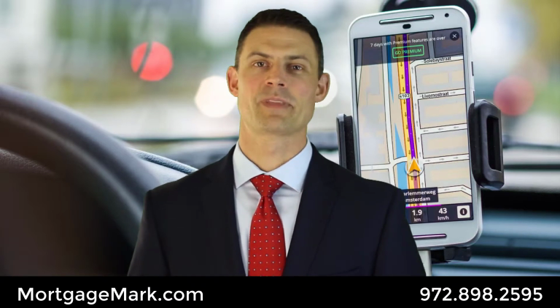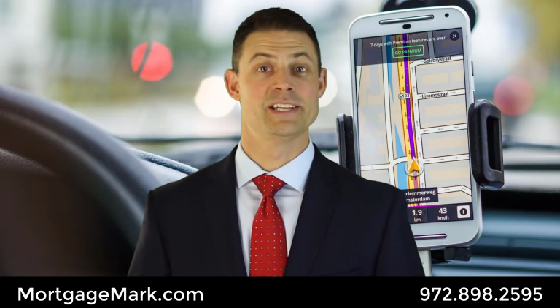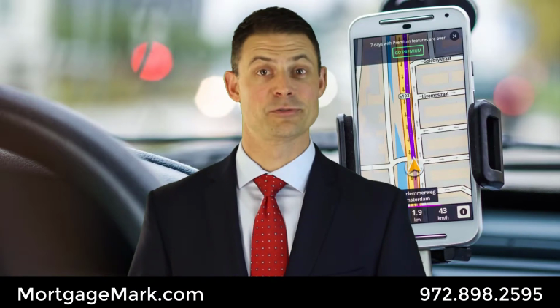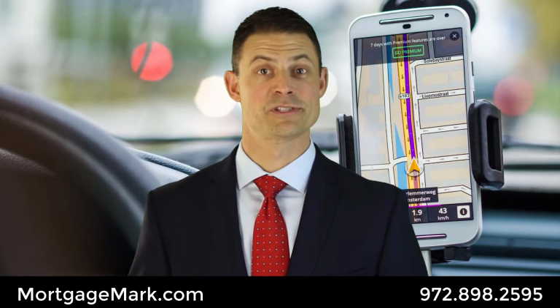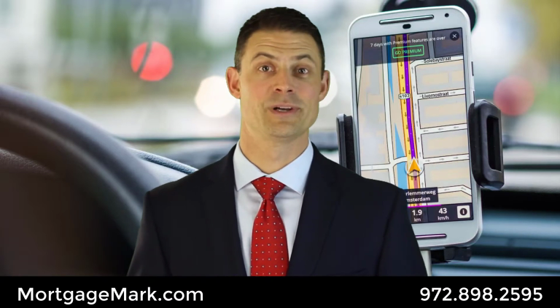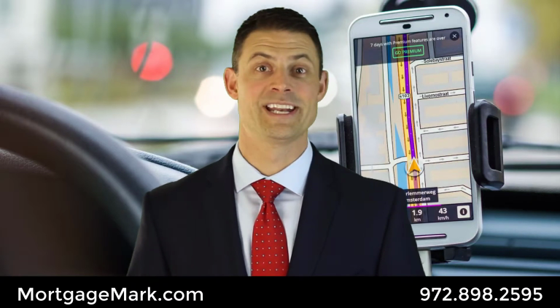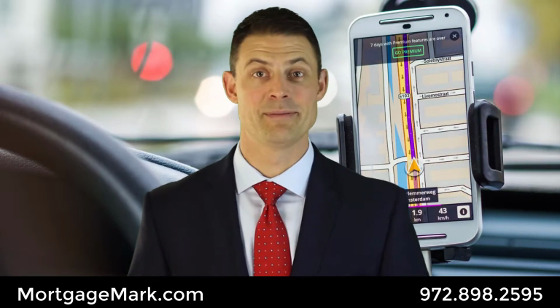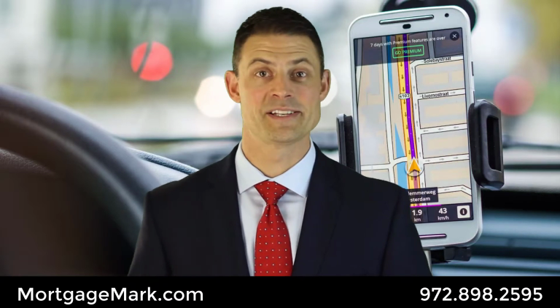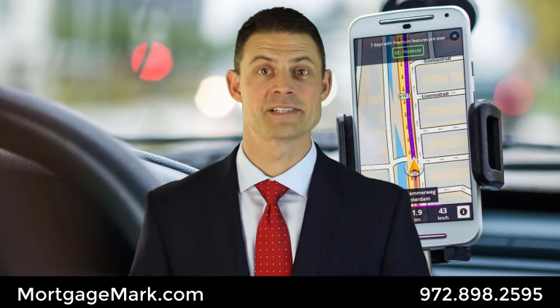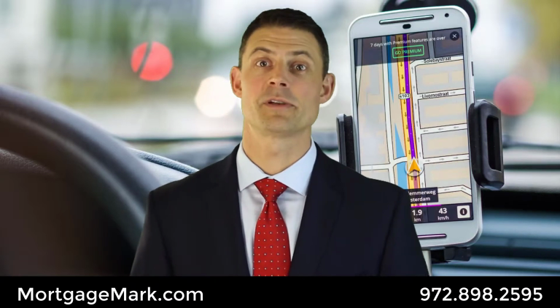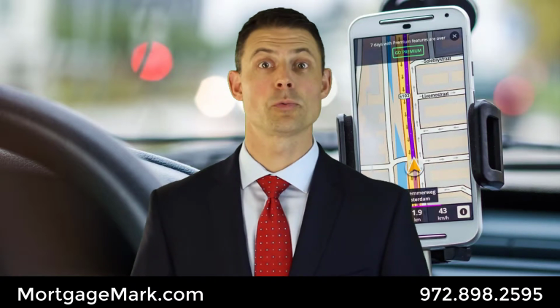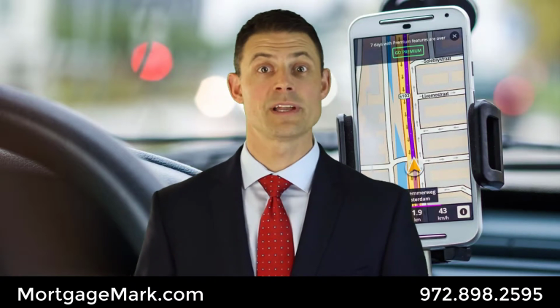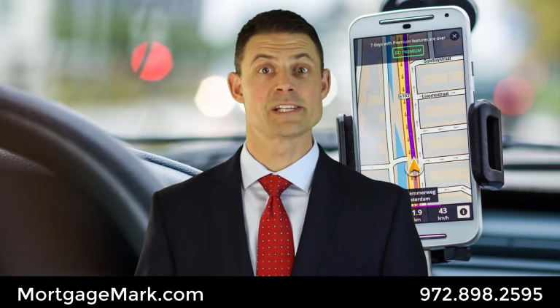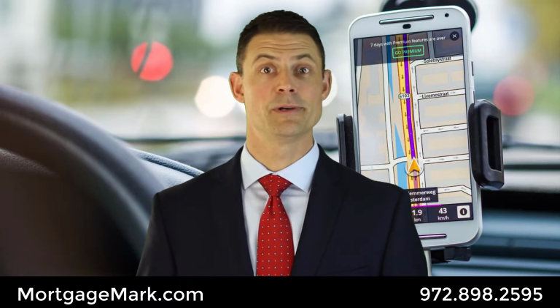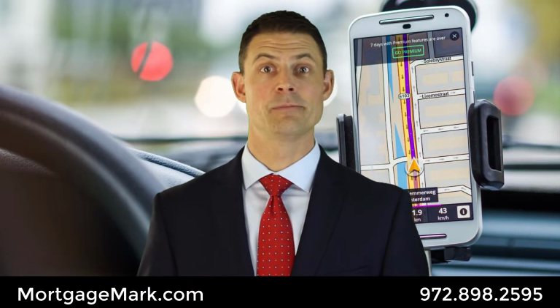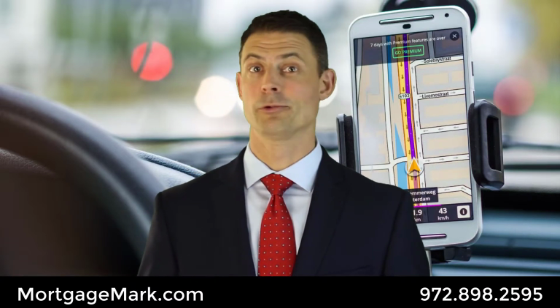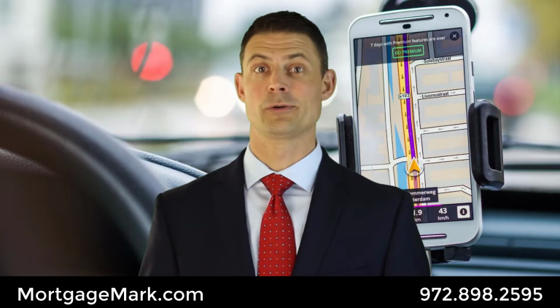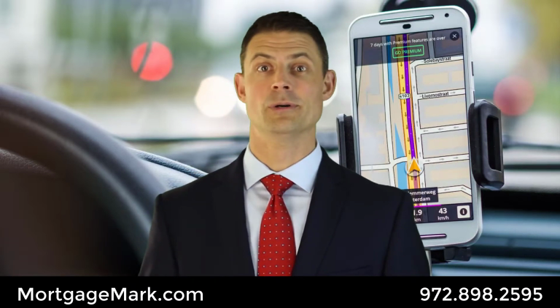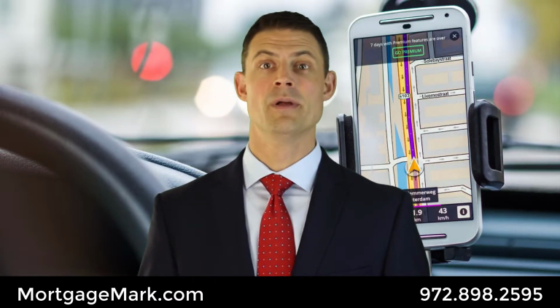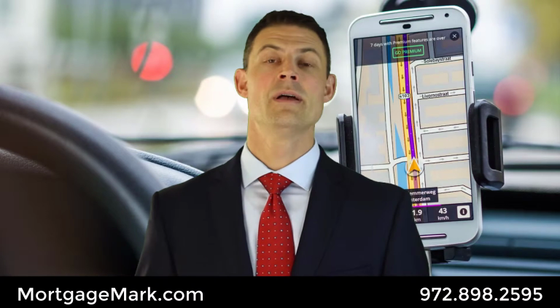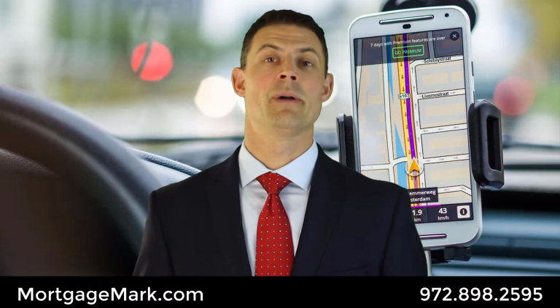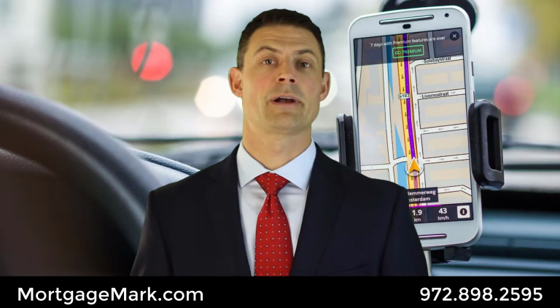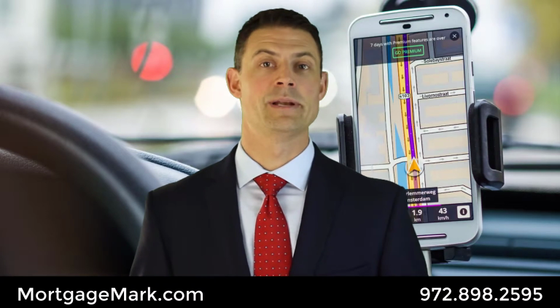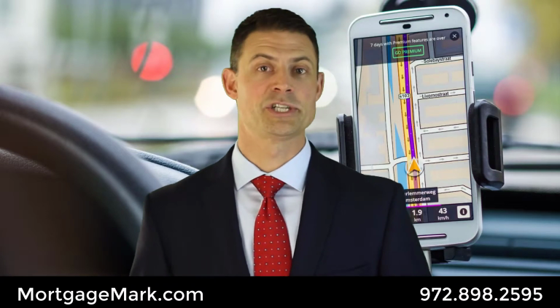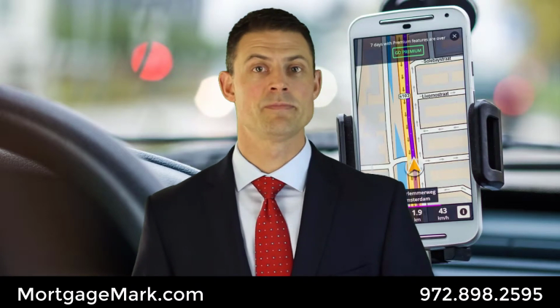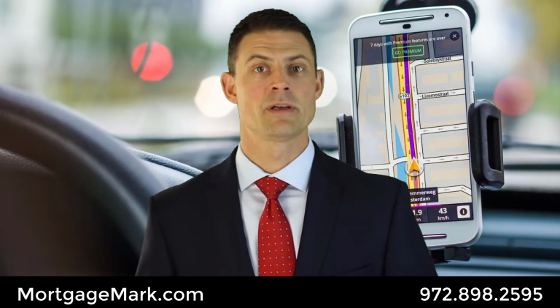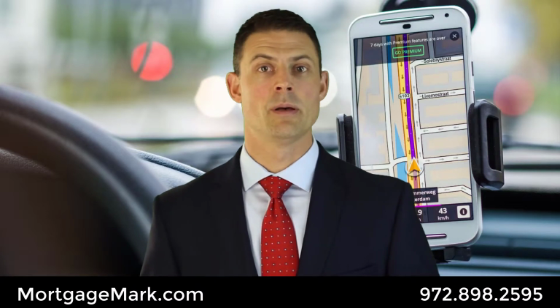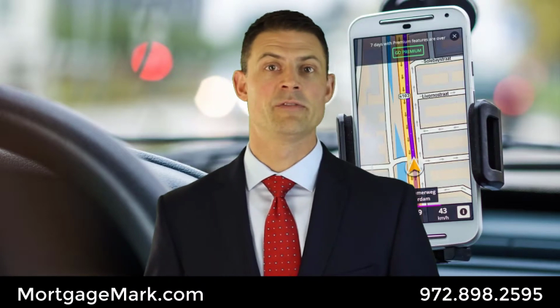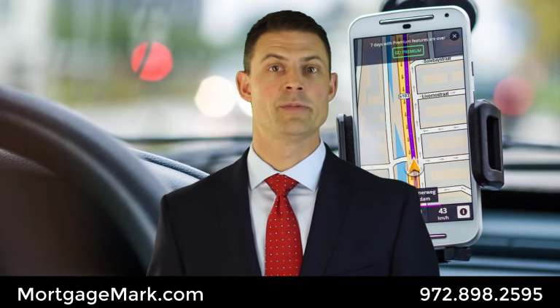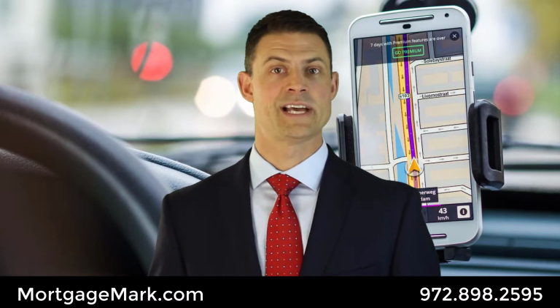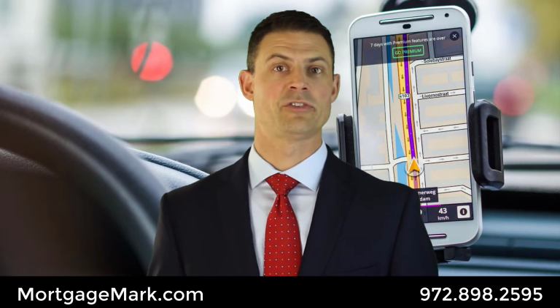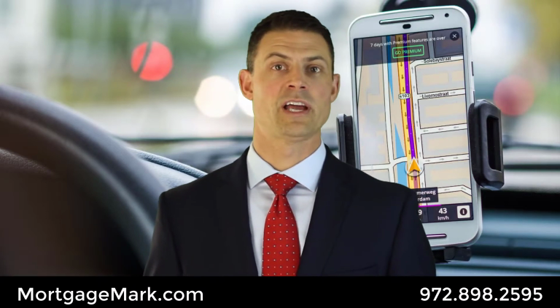I'm sorry in advance that the parking is kind of a hassle — it is for us too on a daily basis — but it's a really nice building, really cool. My recommendation: come in from the south side.